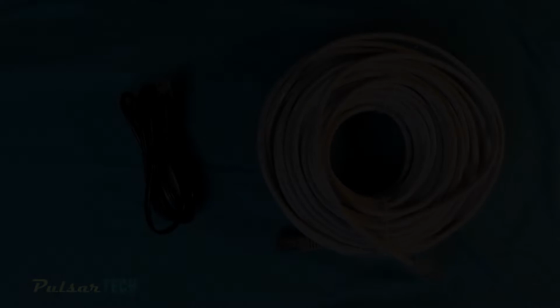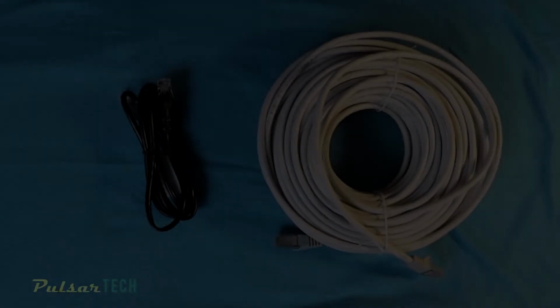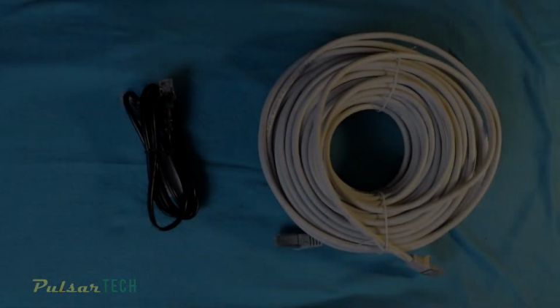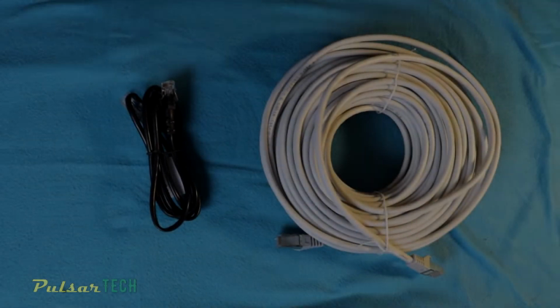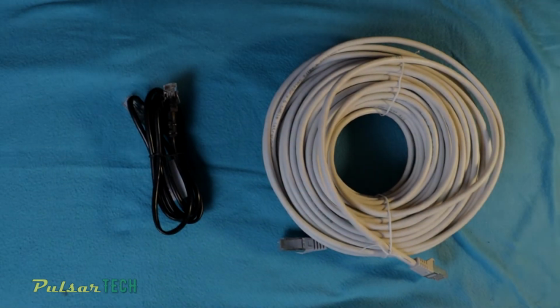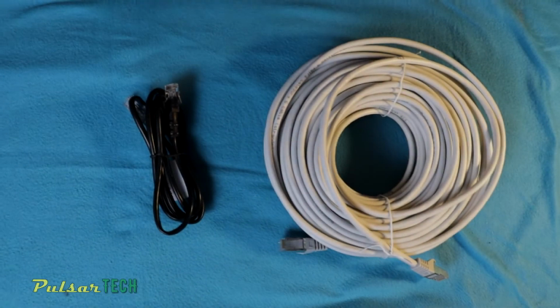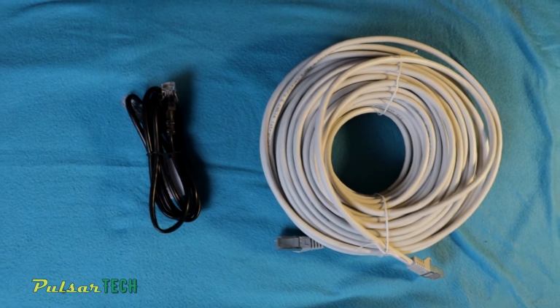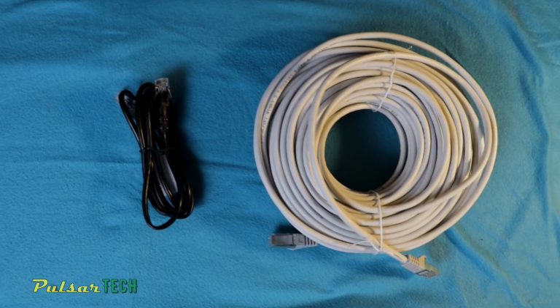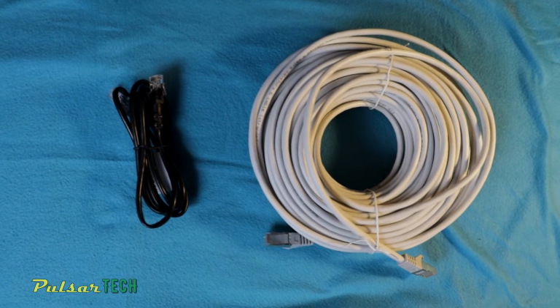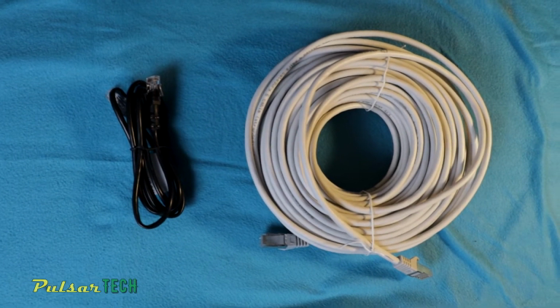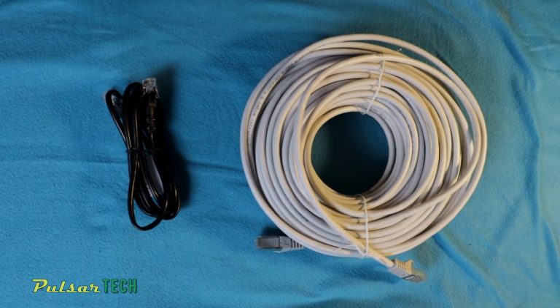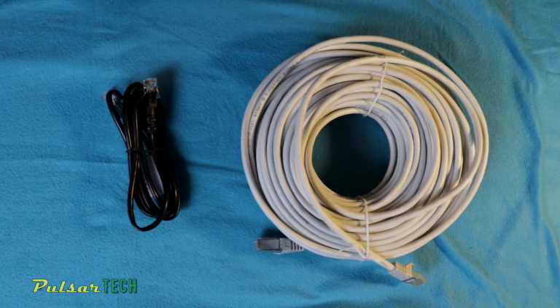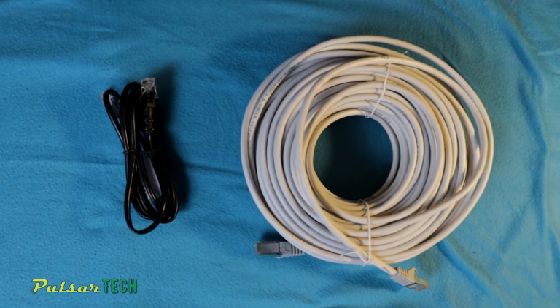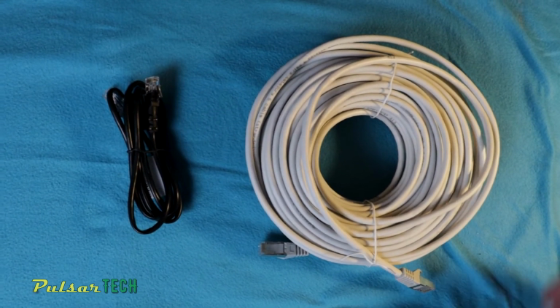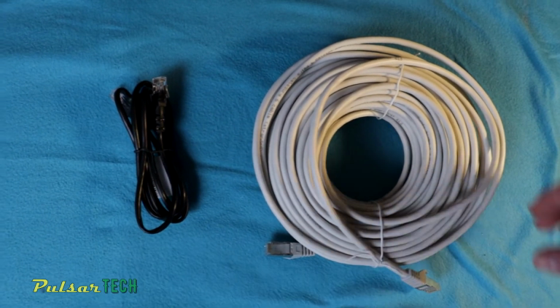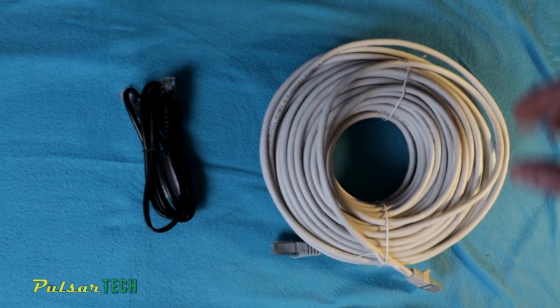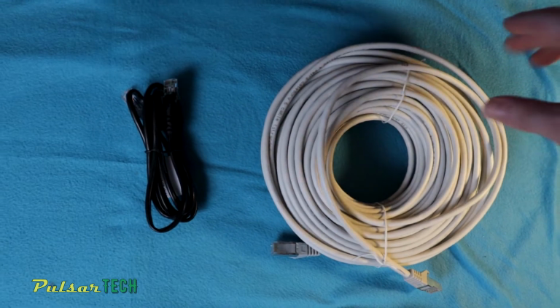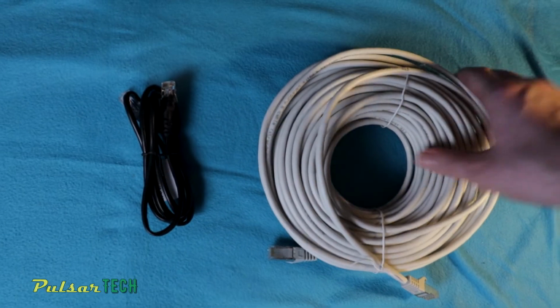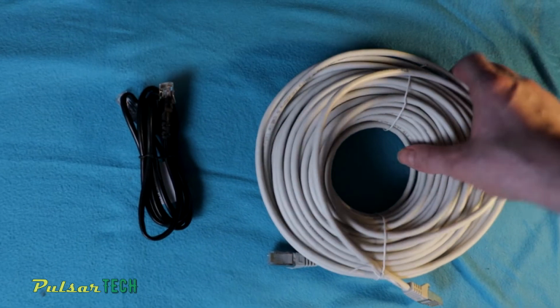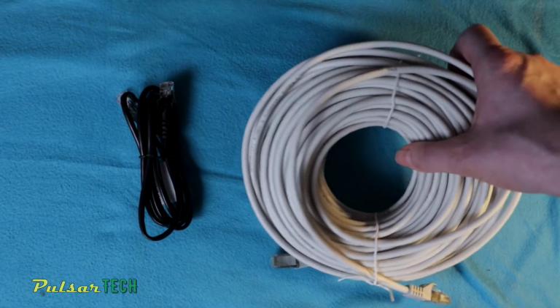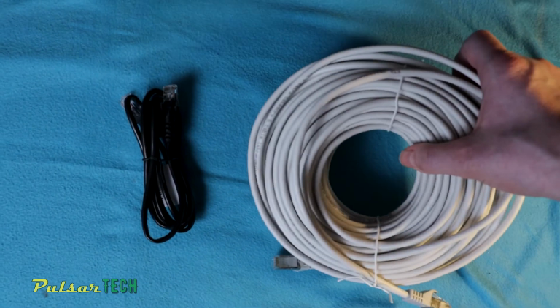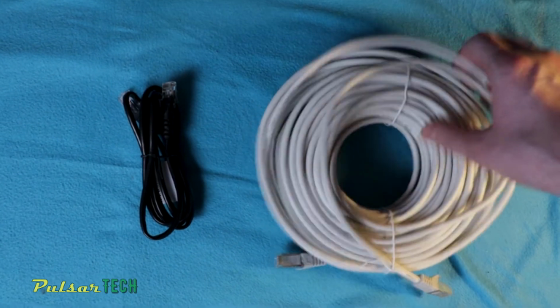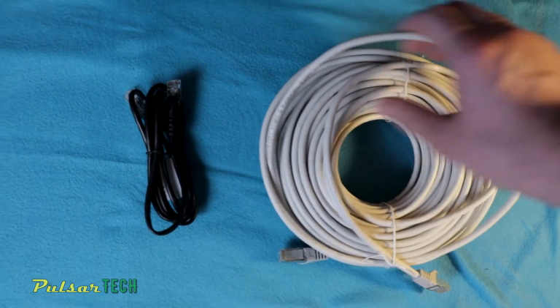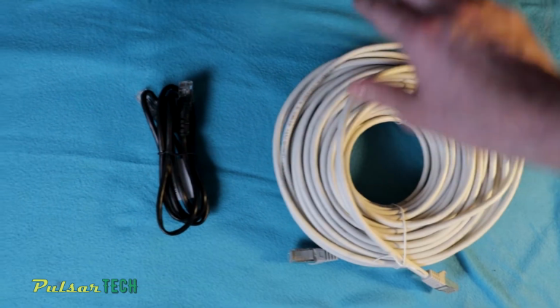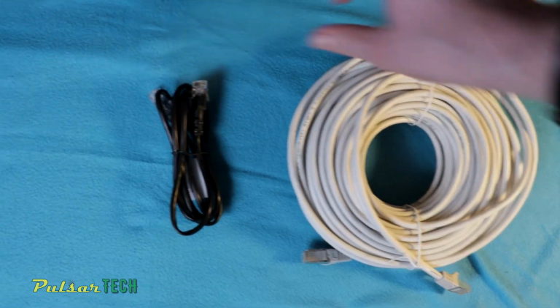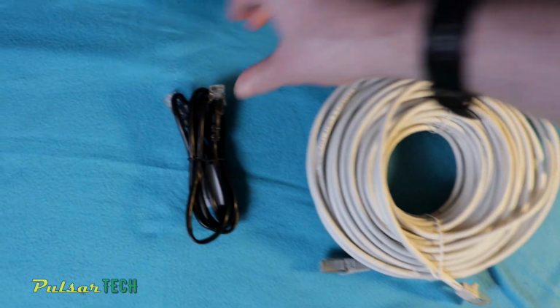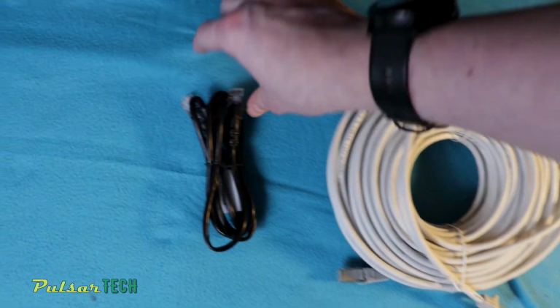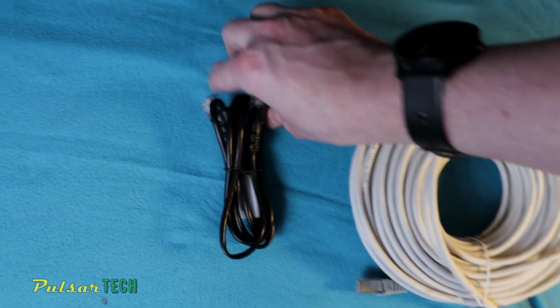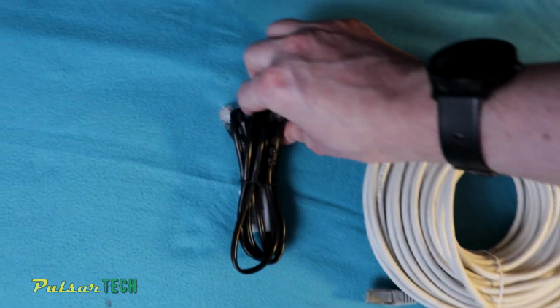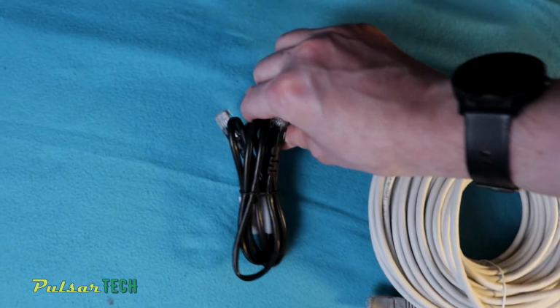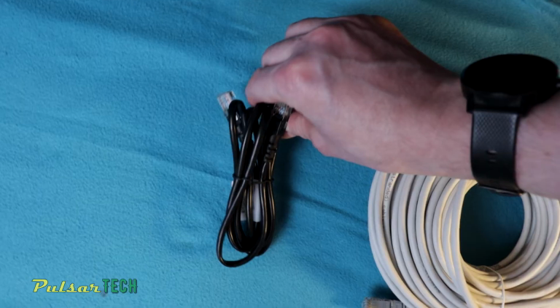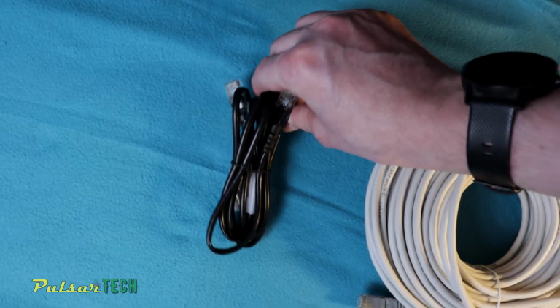Hi guys, welcome to the channel. Today we'll be checking this versus this.